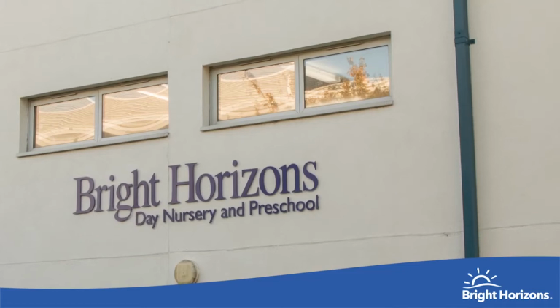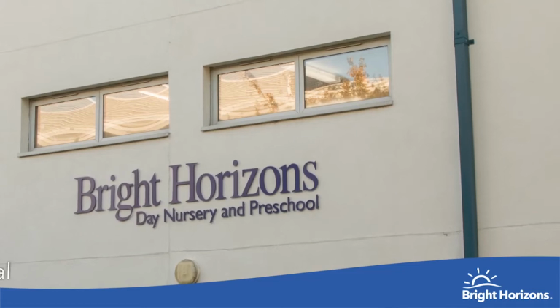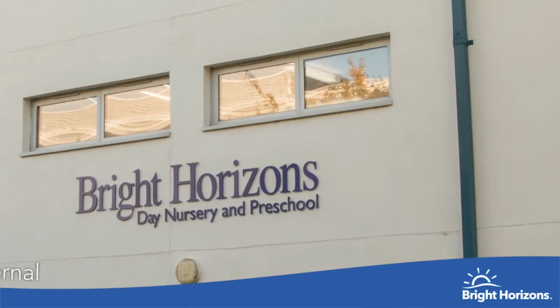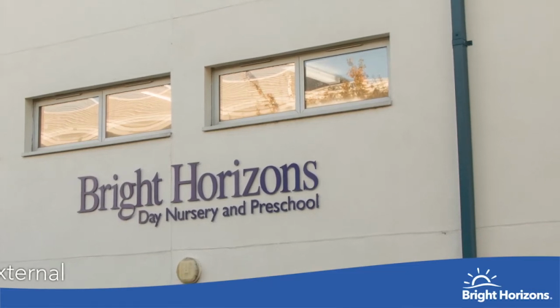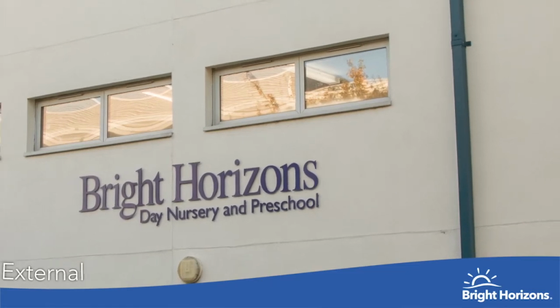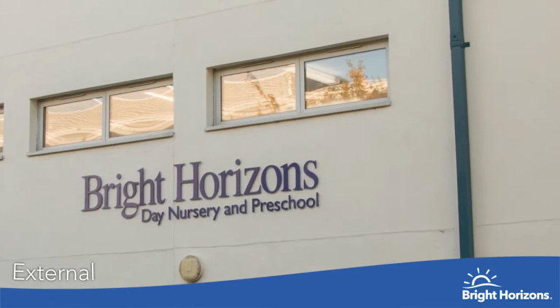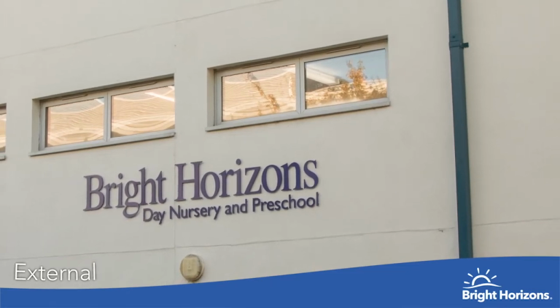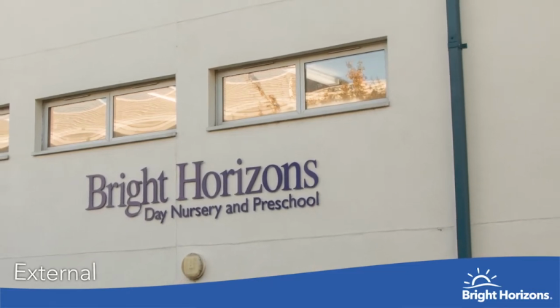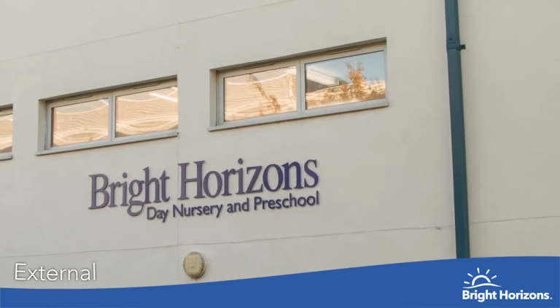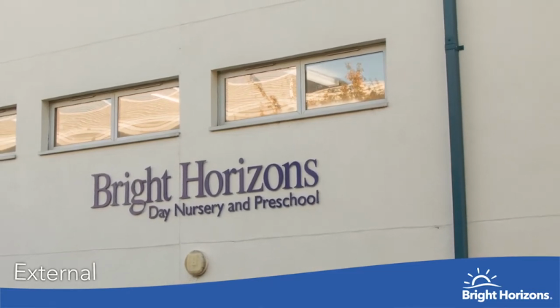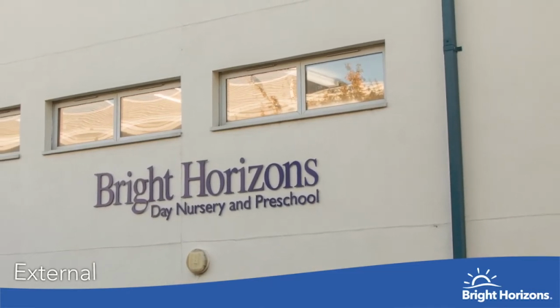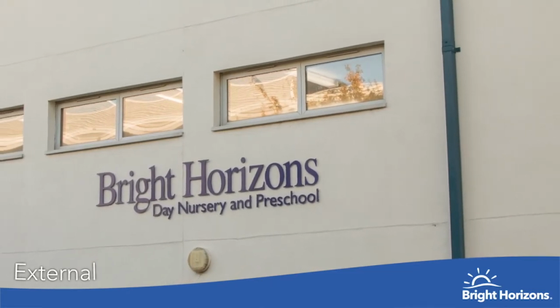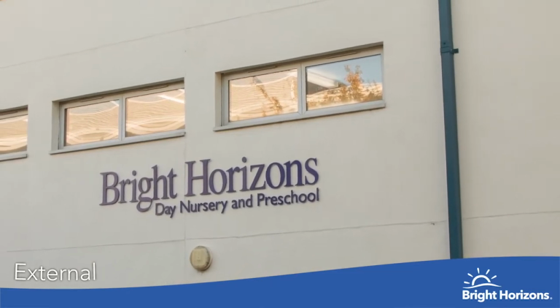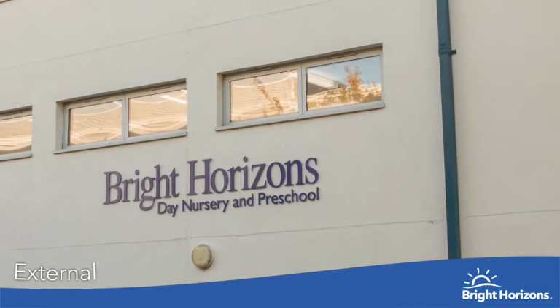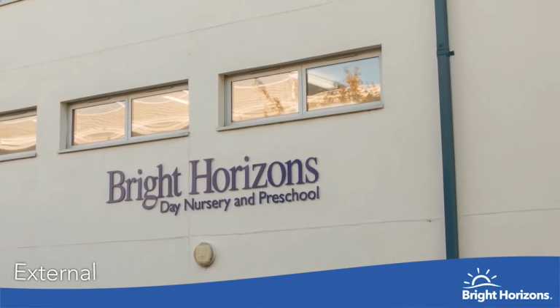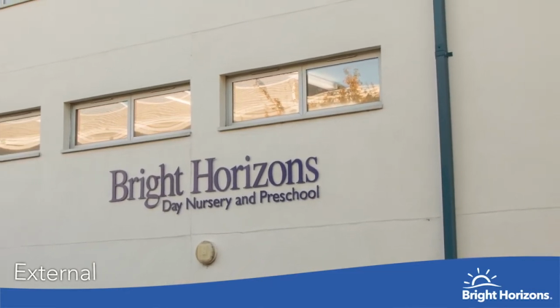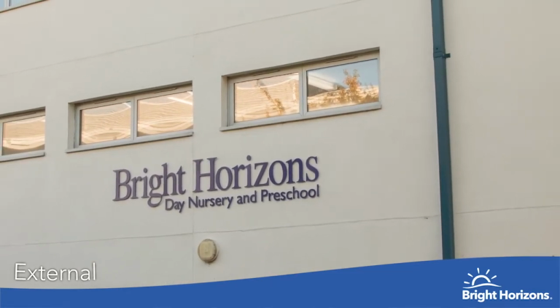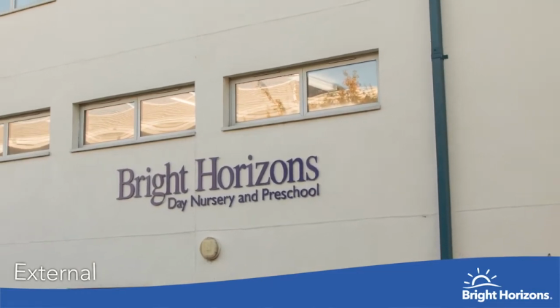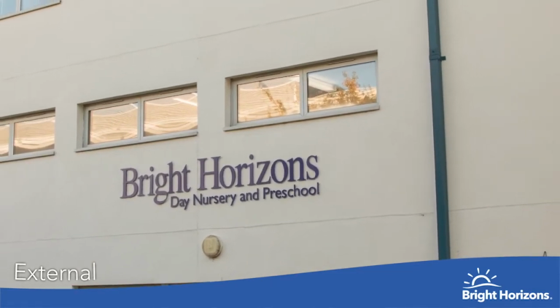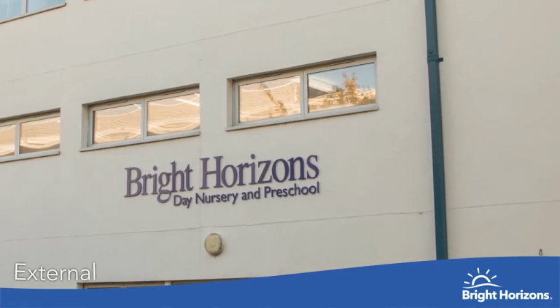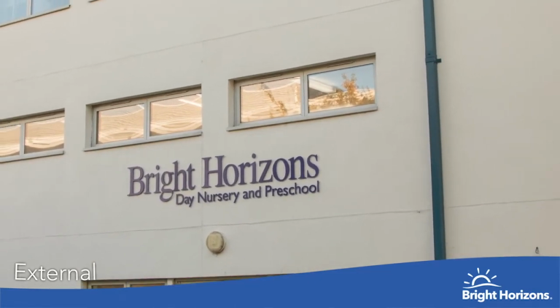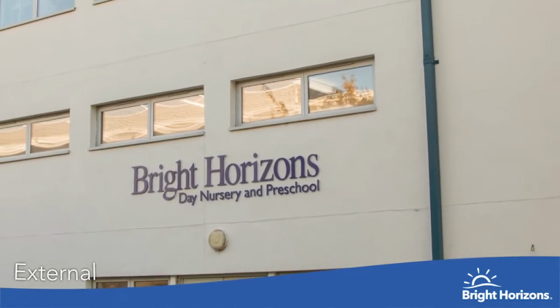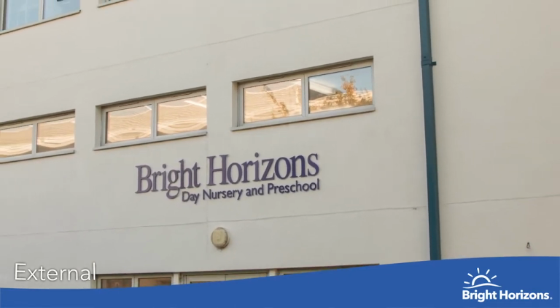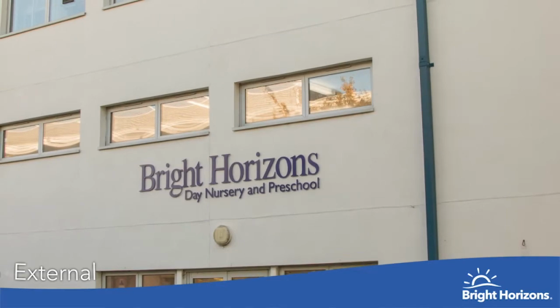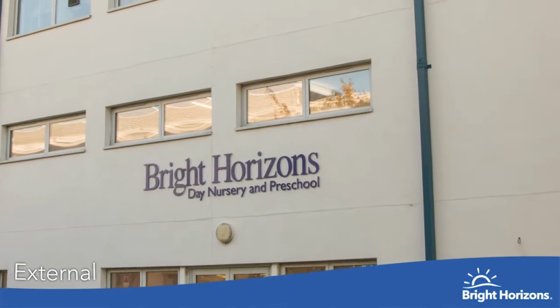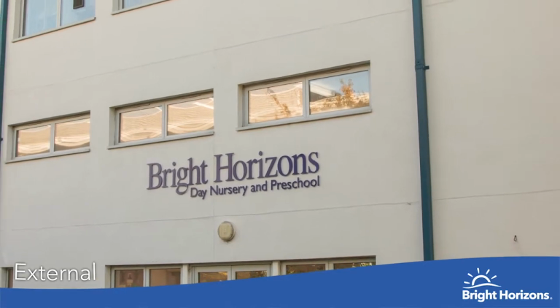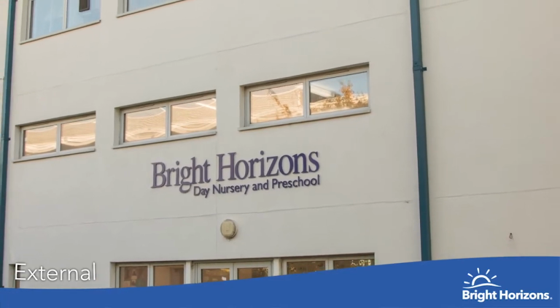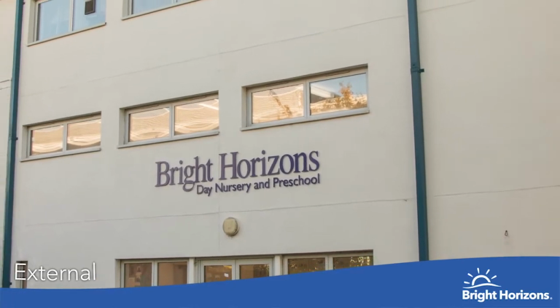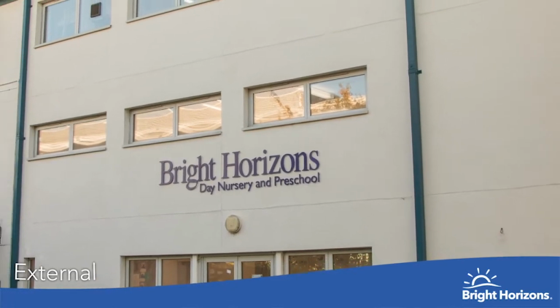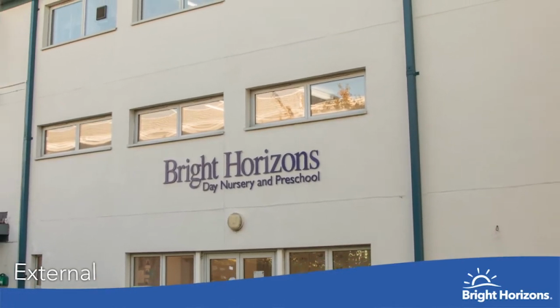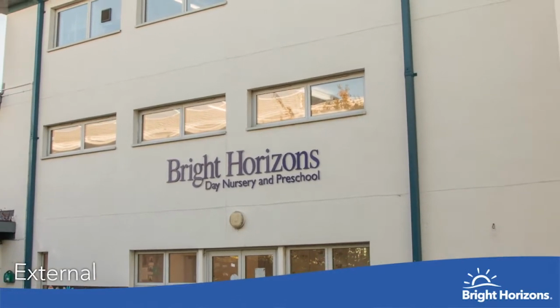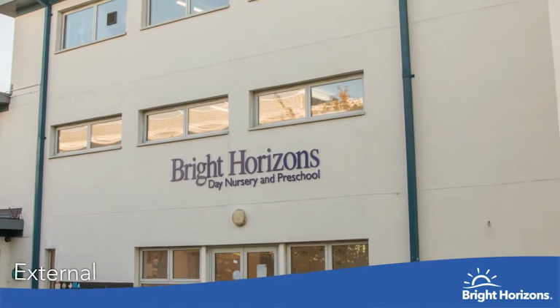Hello, my name is Zoe and I'm the manager of Oxford Business Park Day Nursery Bright Horizons.